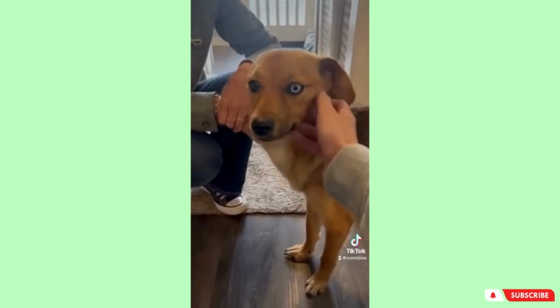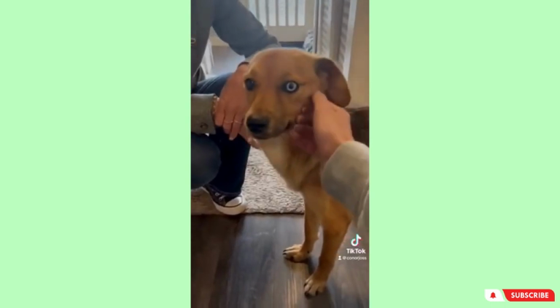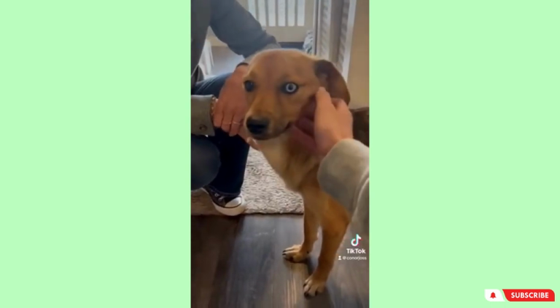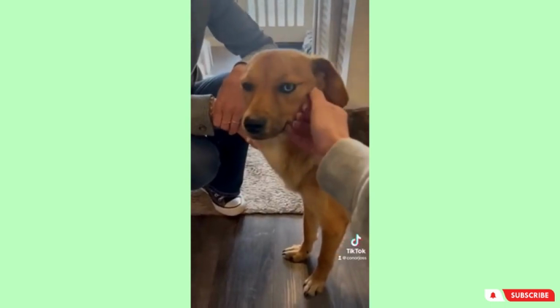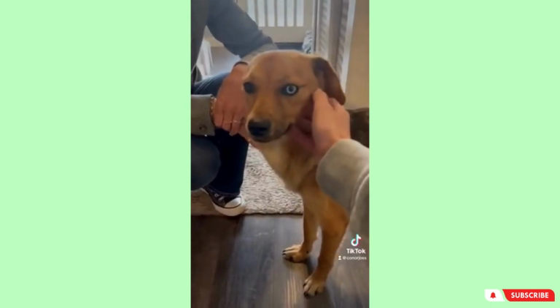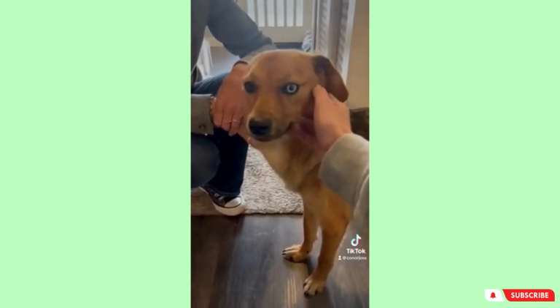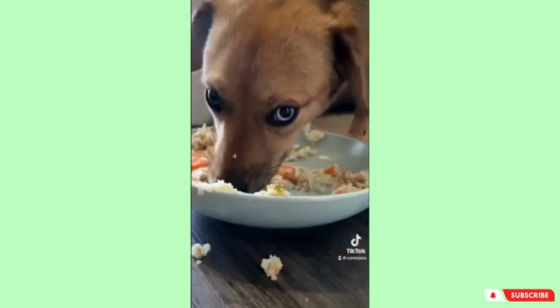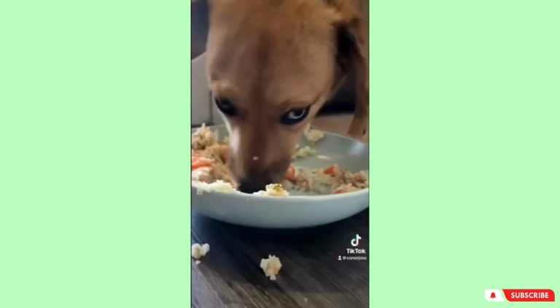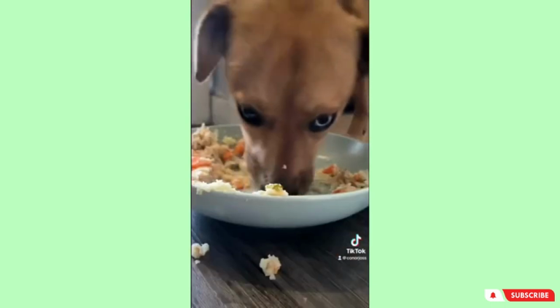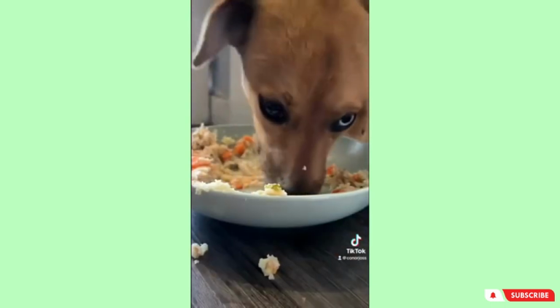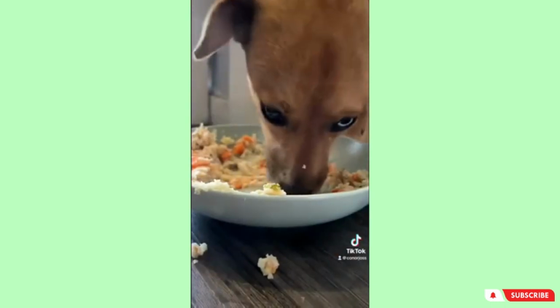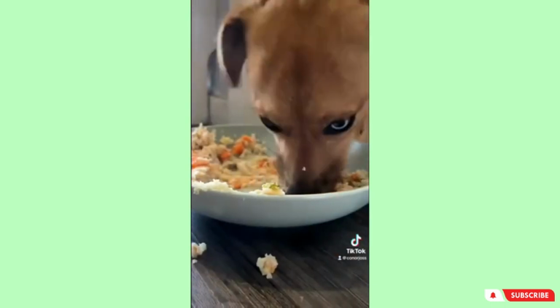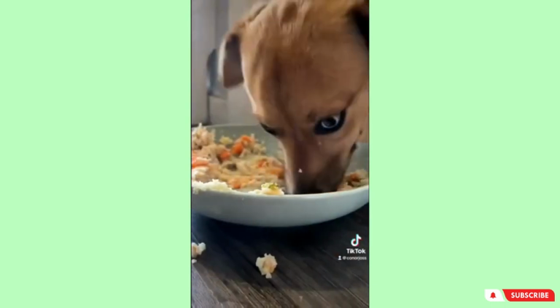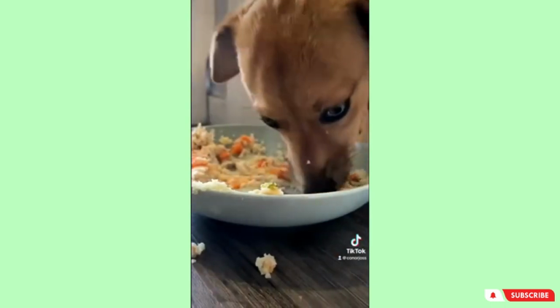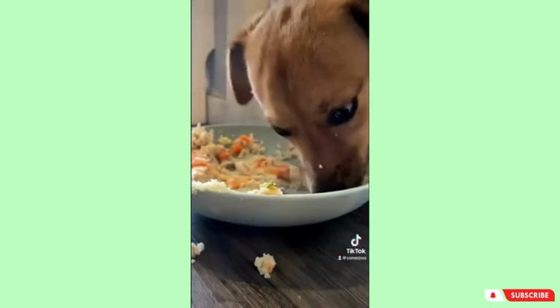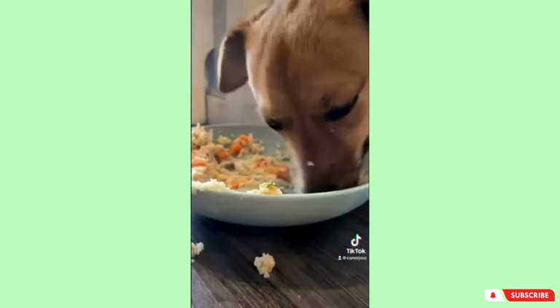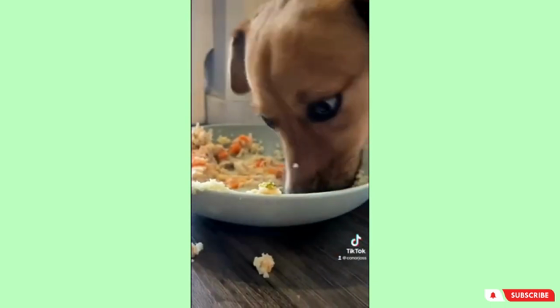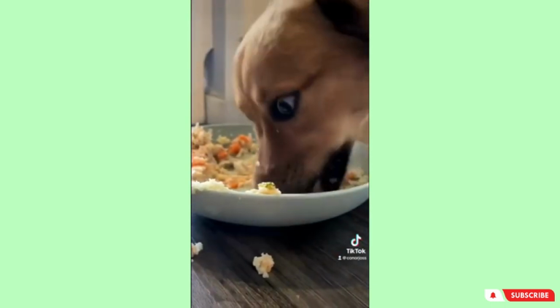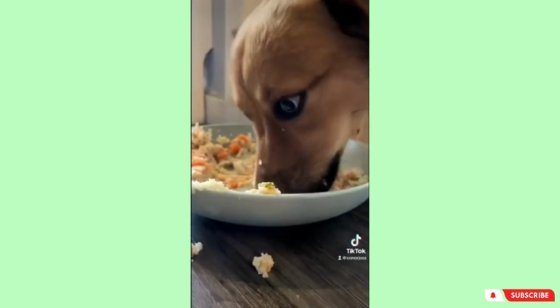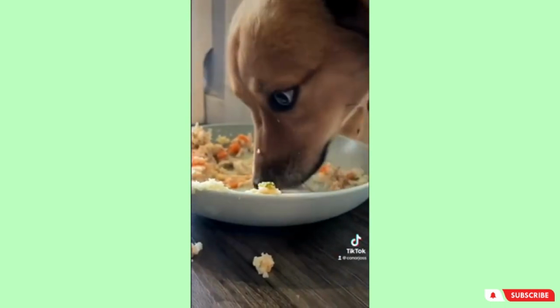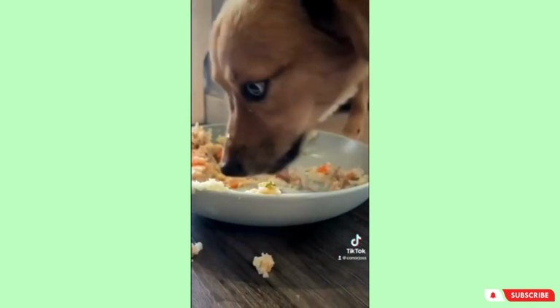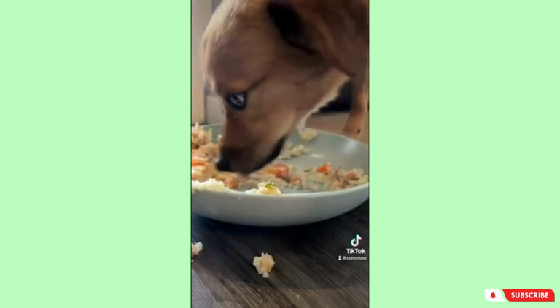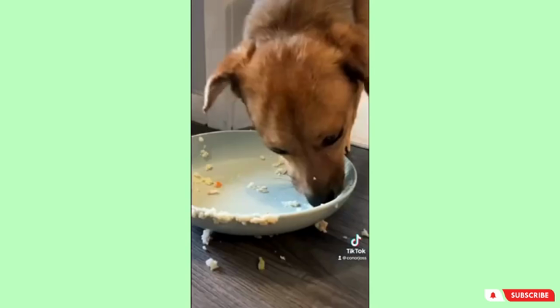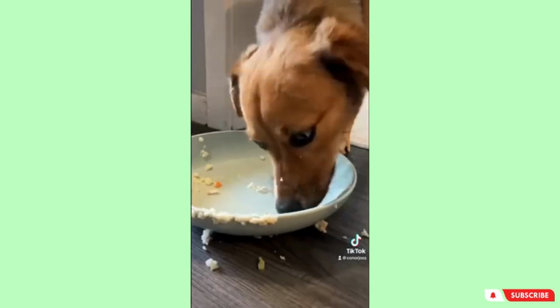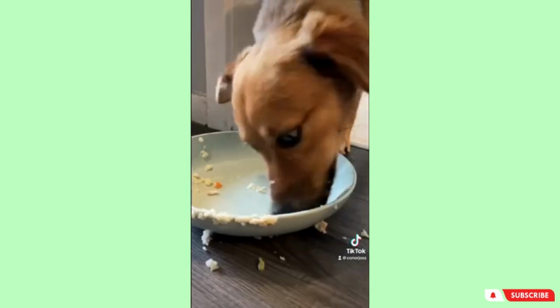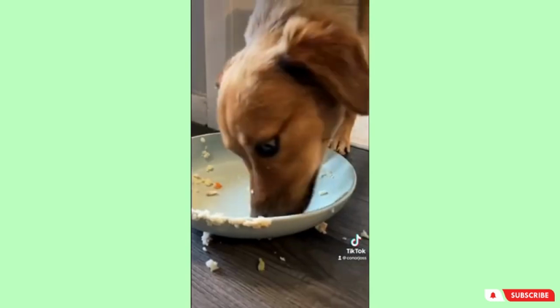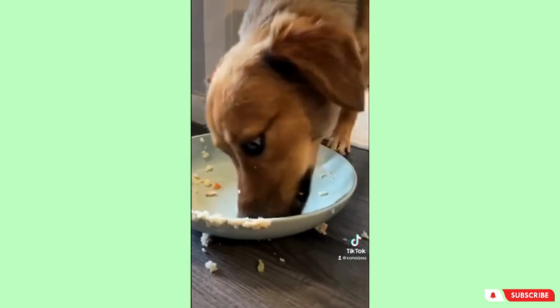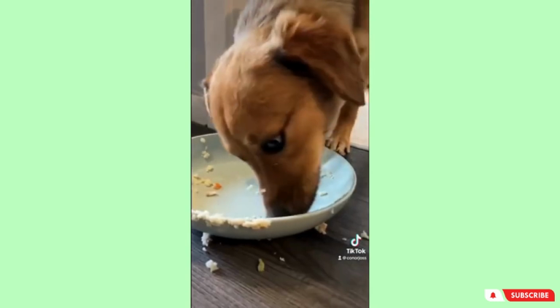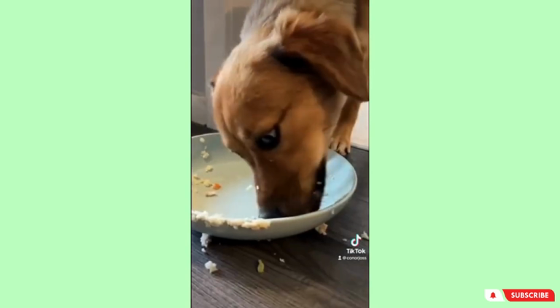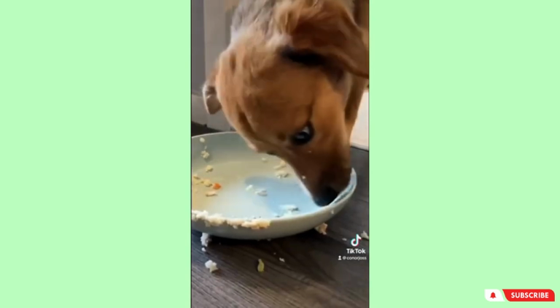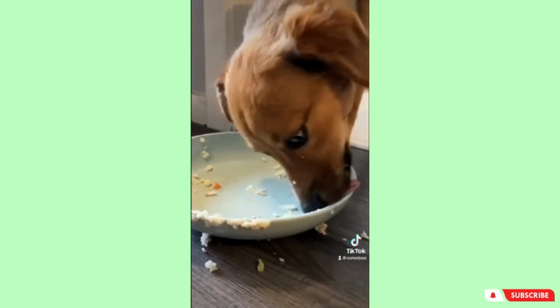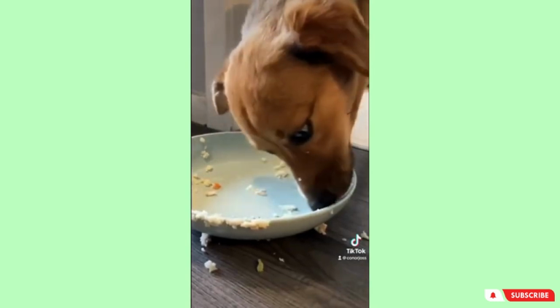At the start you'll see she was pretty nervous, had her ears put back, but we gave her a nutritious meal and you'll see that she absolutely demolished that.